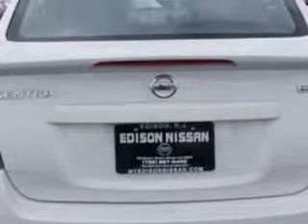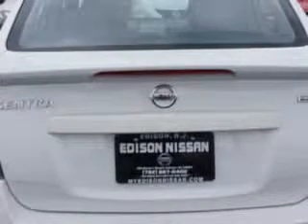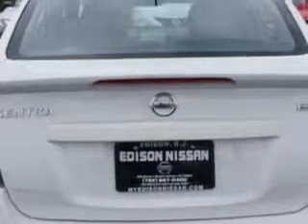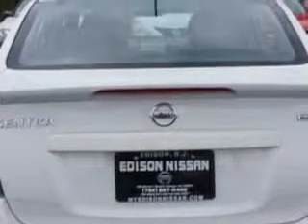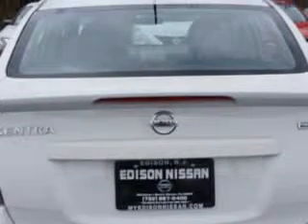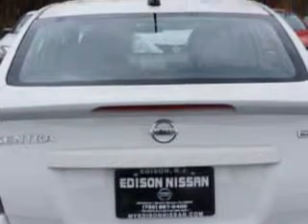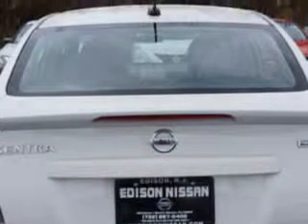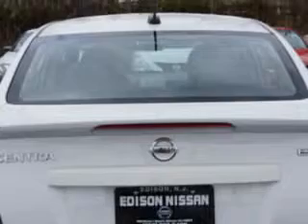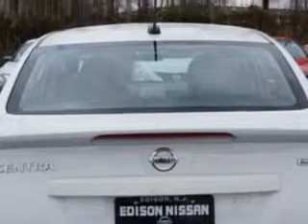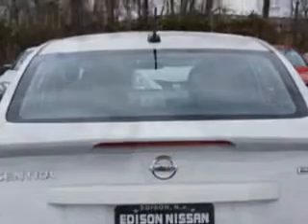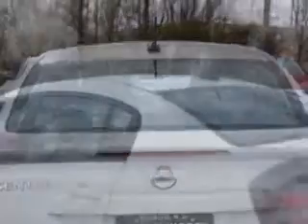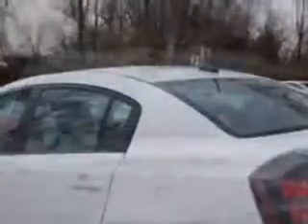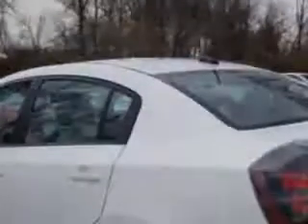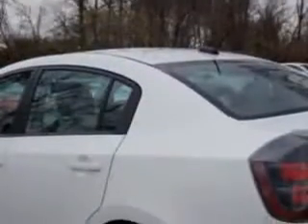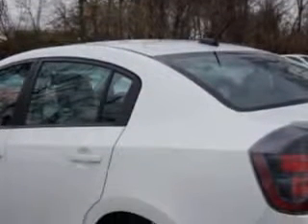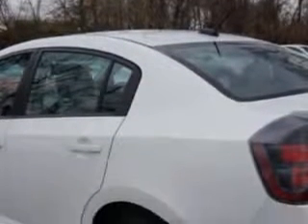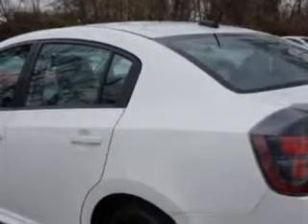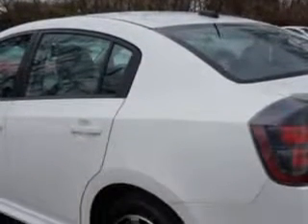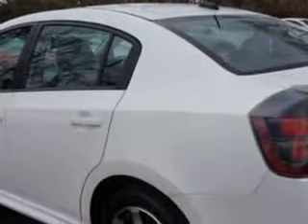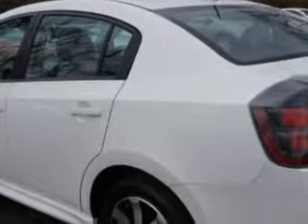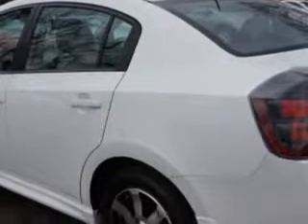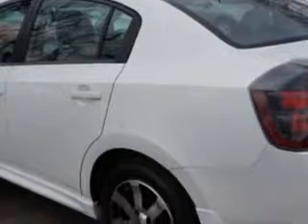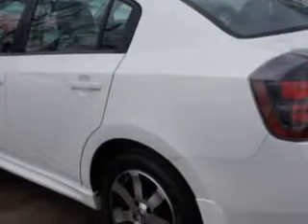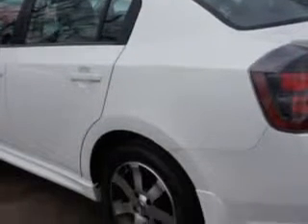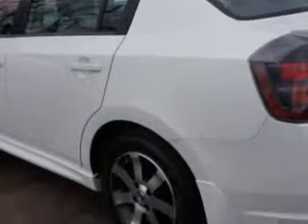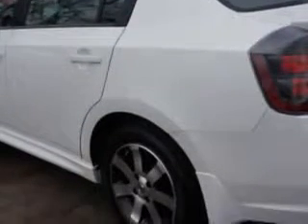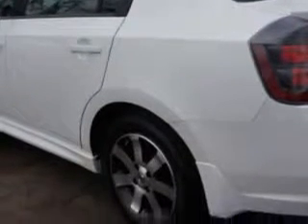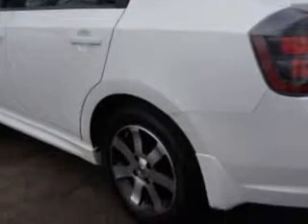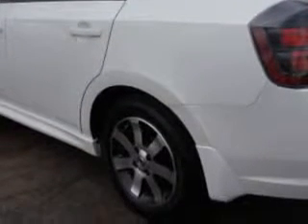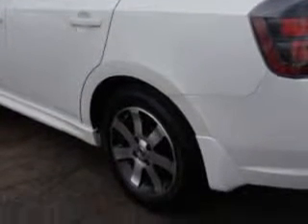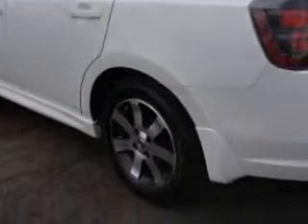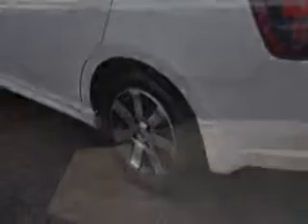Additional features include a Rear Spoiler, Dual Vanity Mirrors, Tail and Brake Lights, an LED Rear Center Brake Light, and much more.